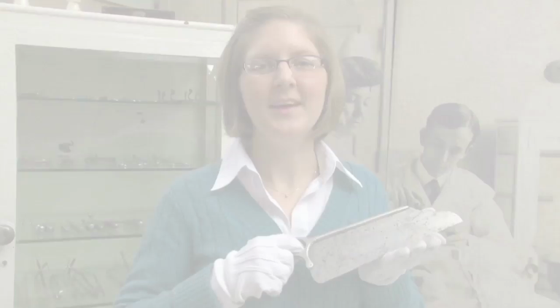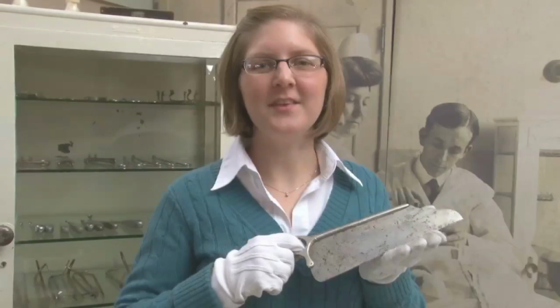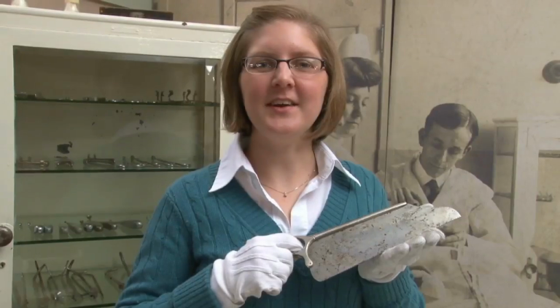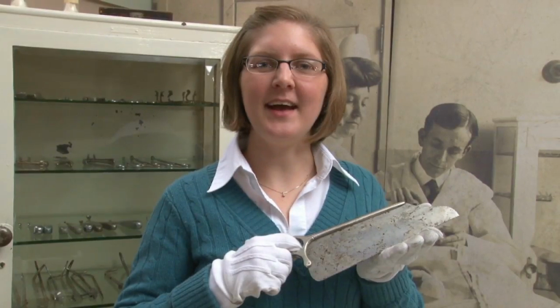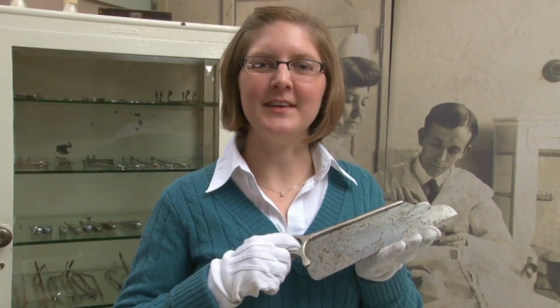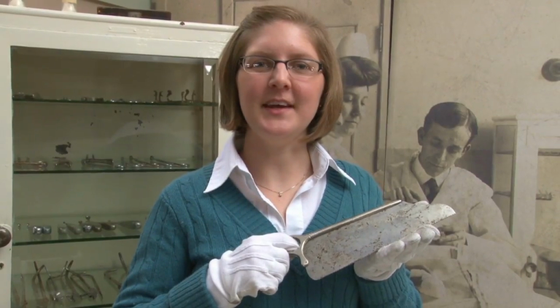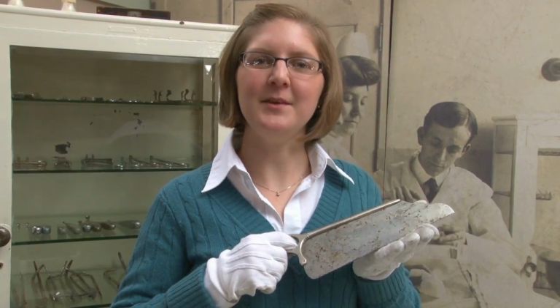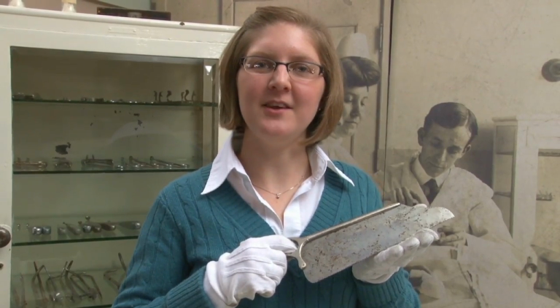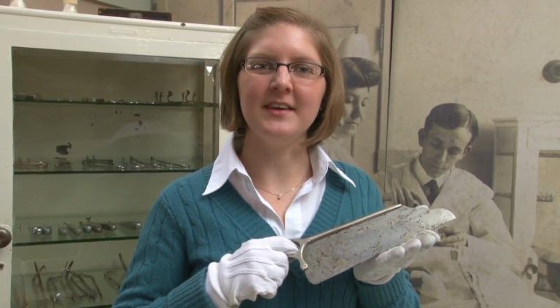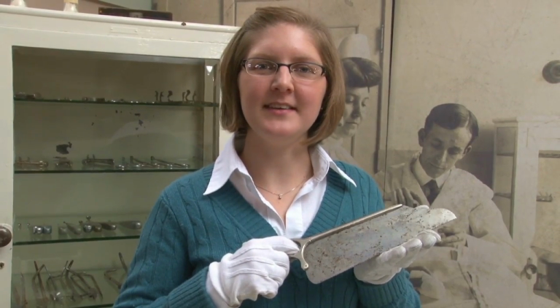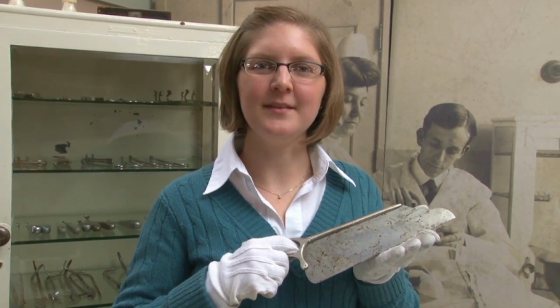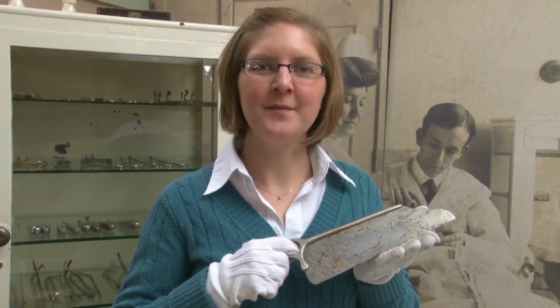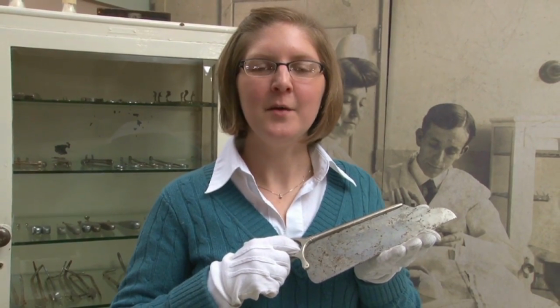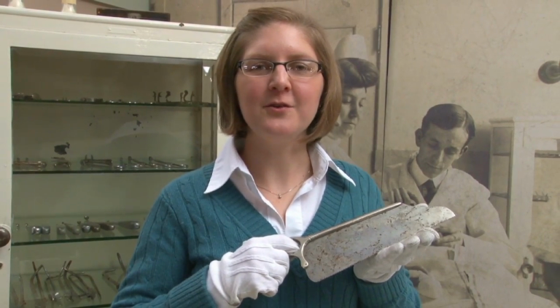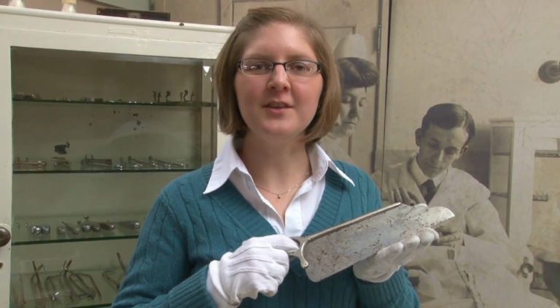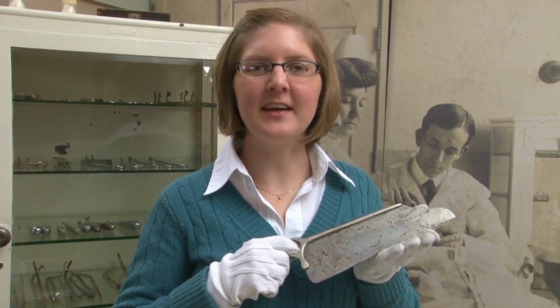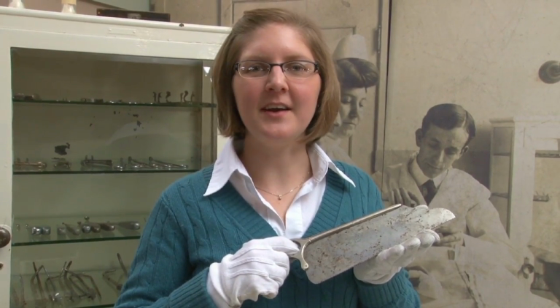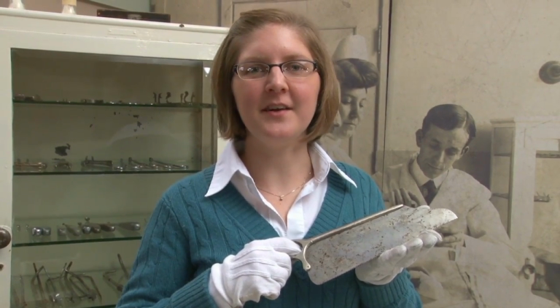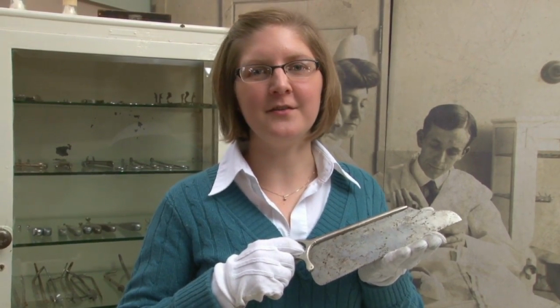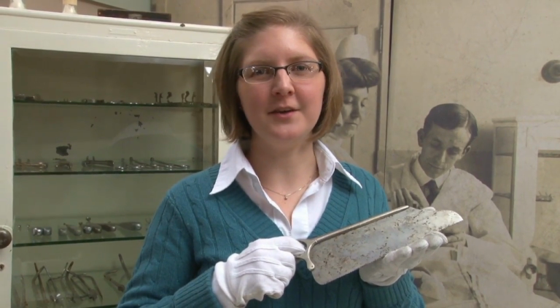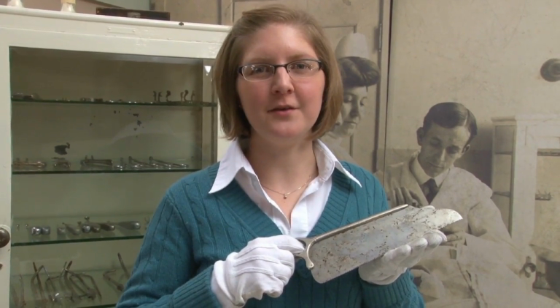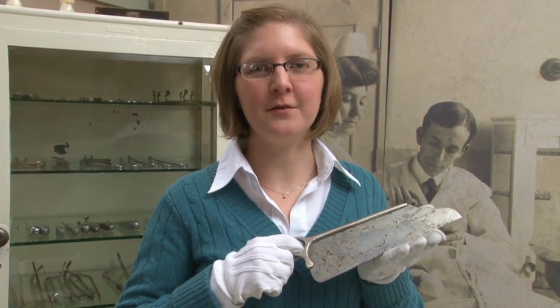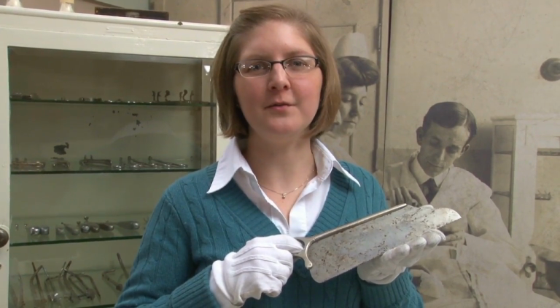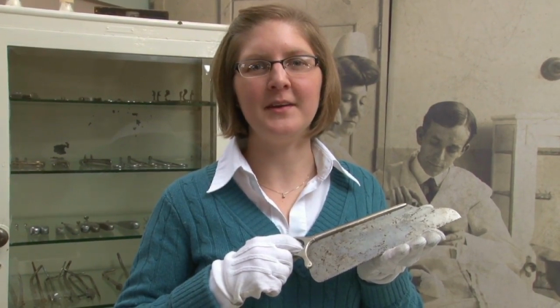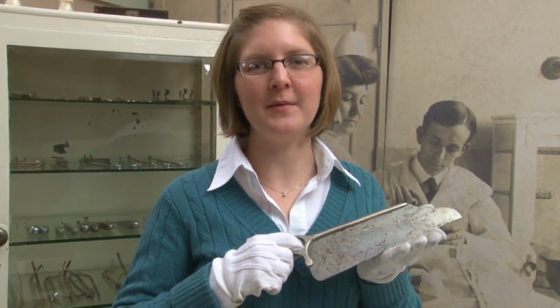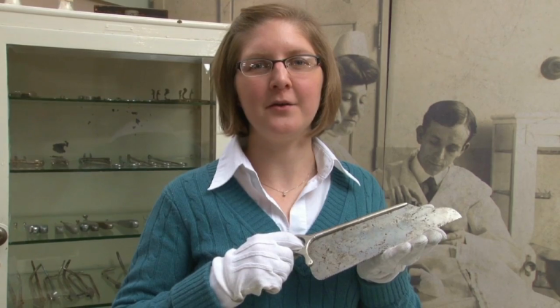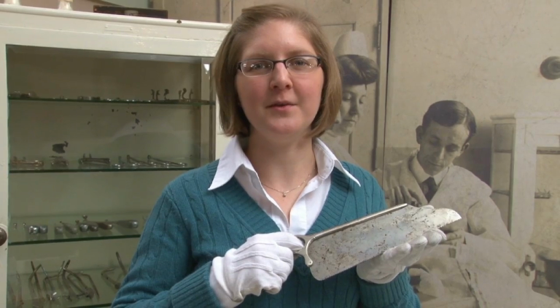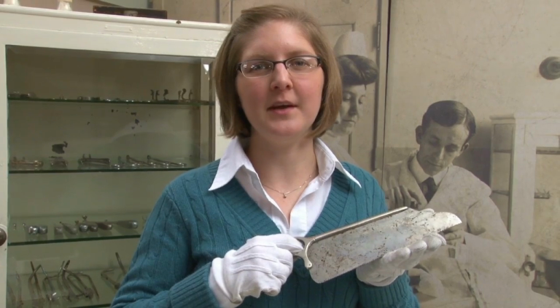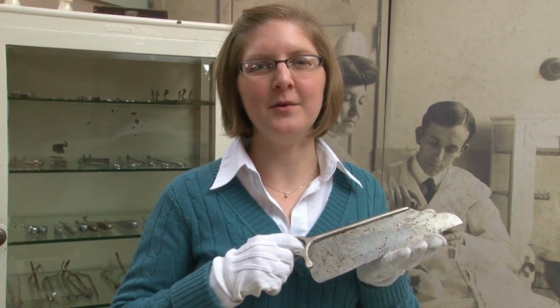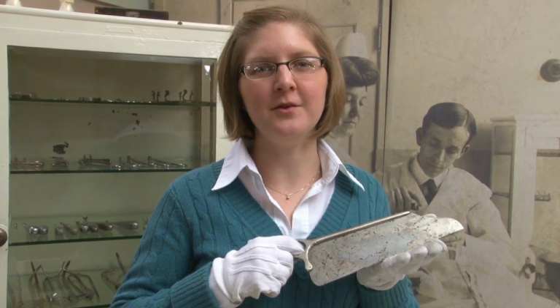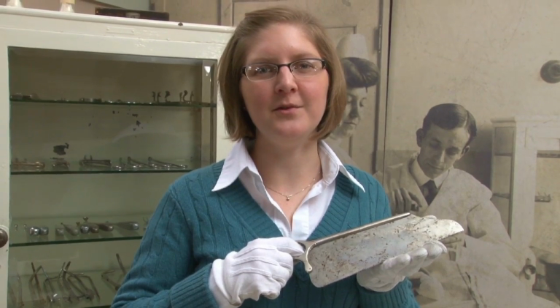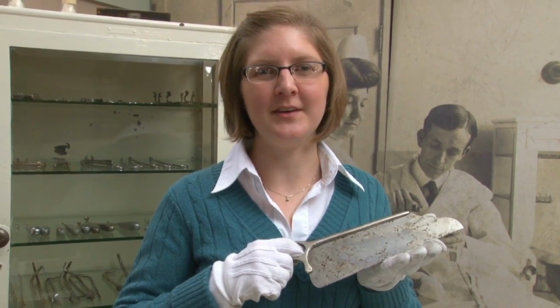So there you have it — amputation kits. Be sure to check out our other videos on the Rose Melnick Medical Museum YouTube channel.